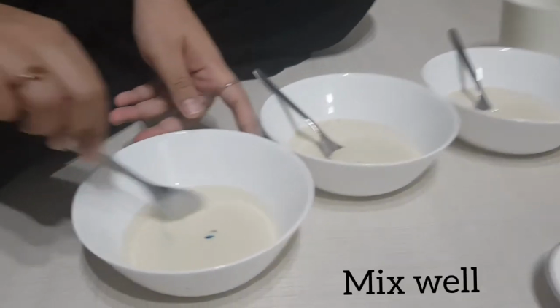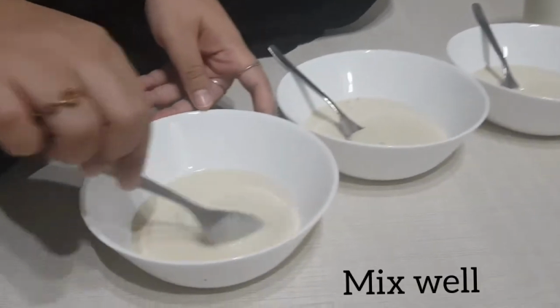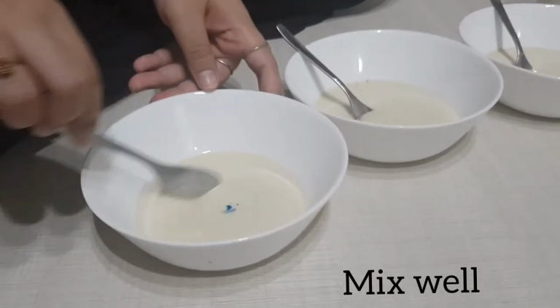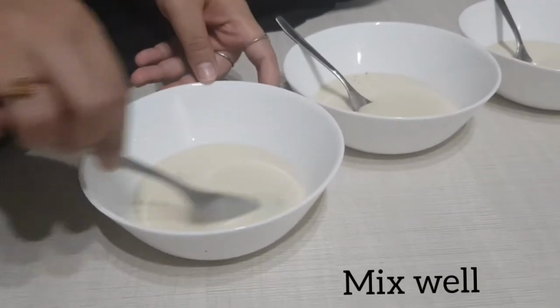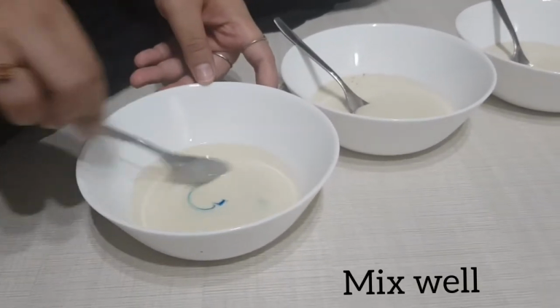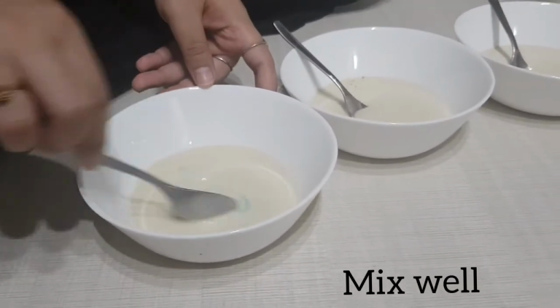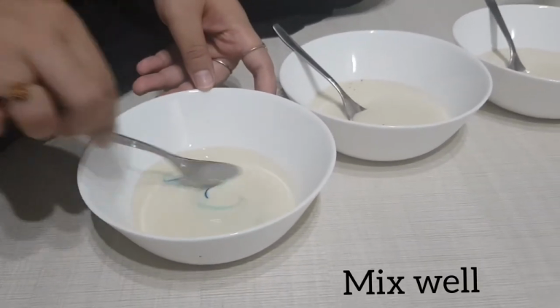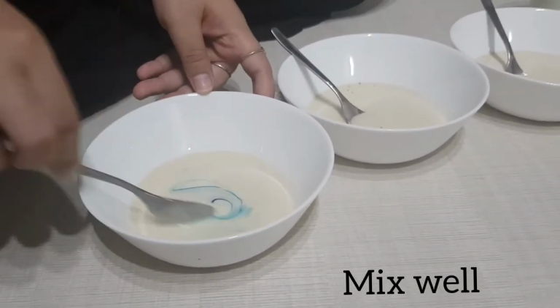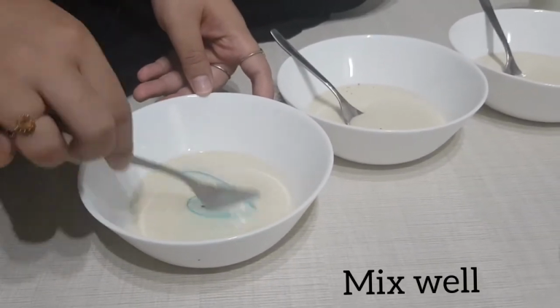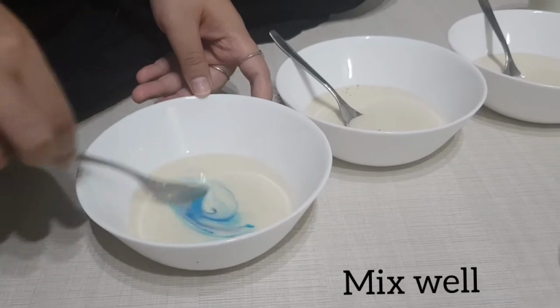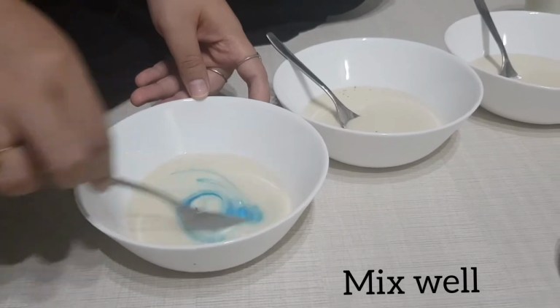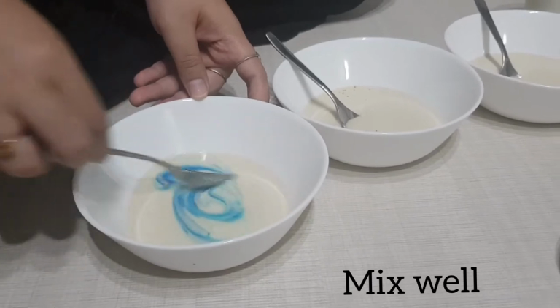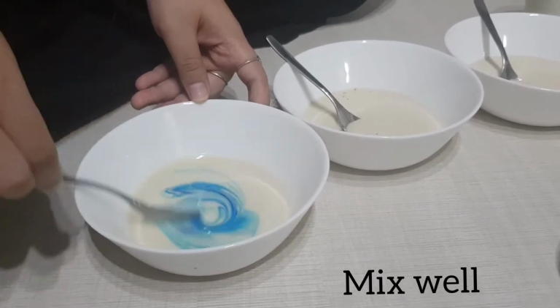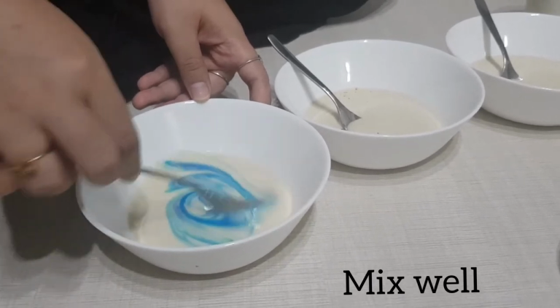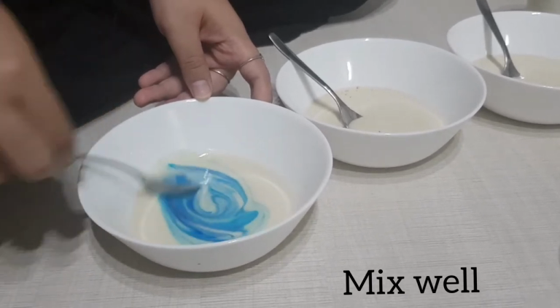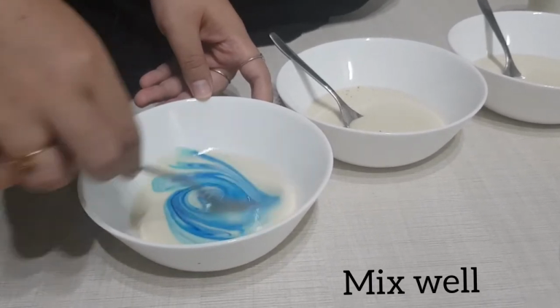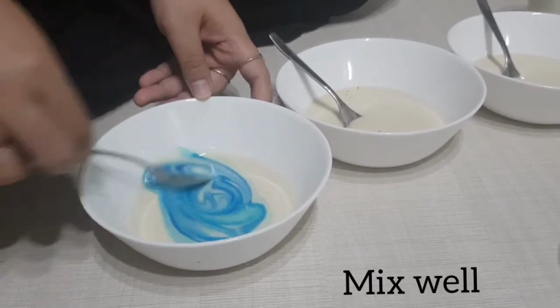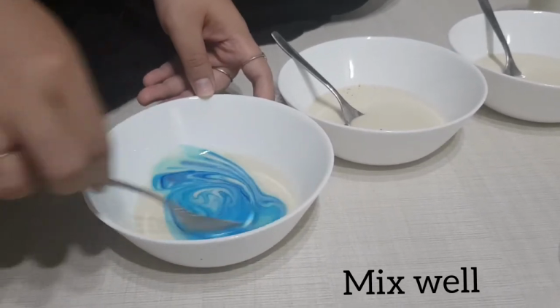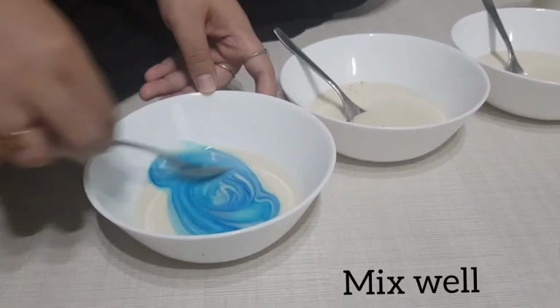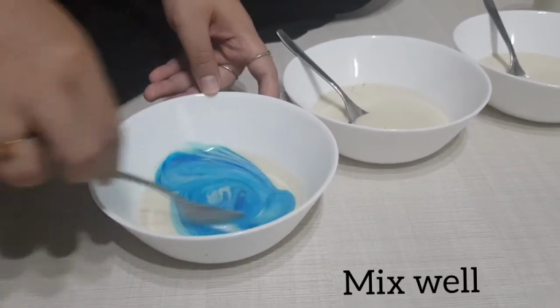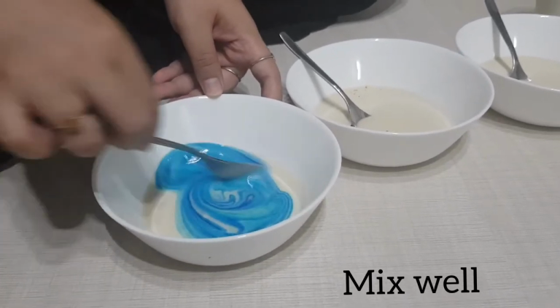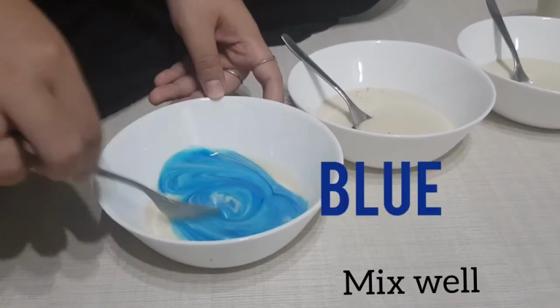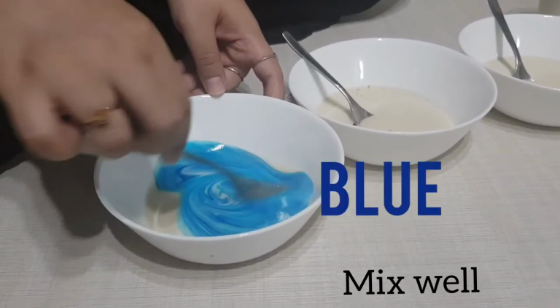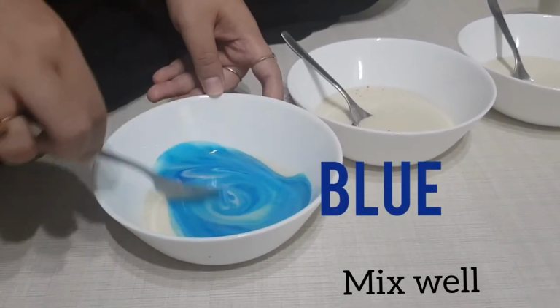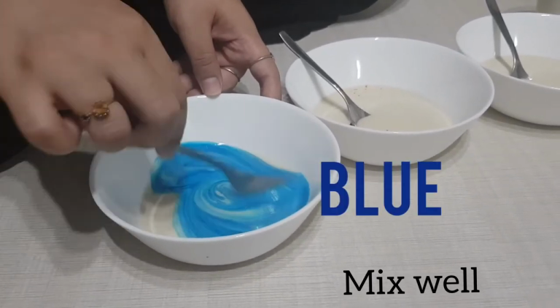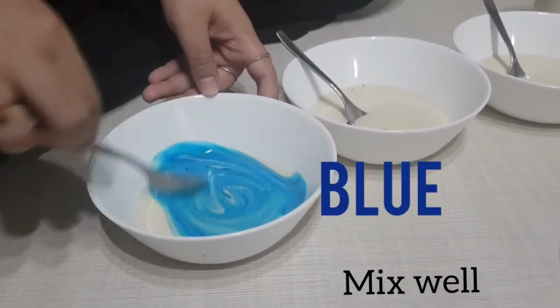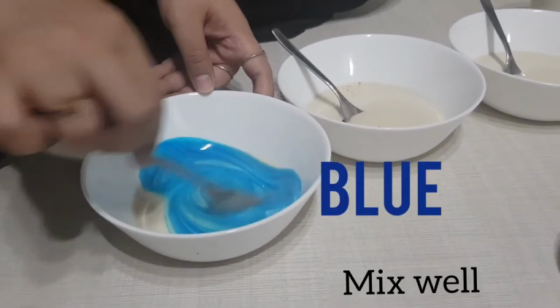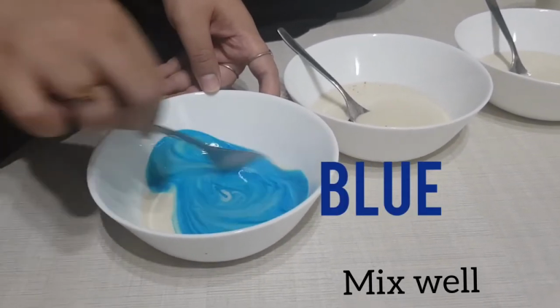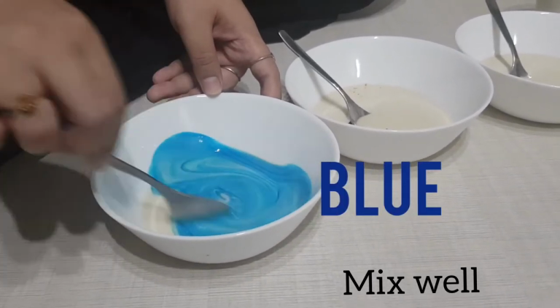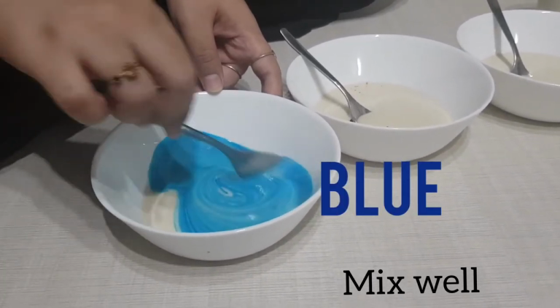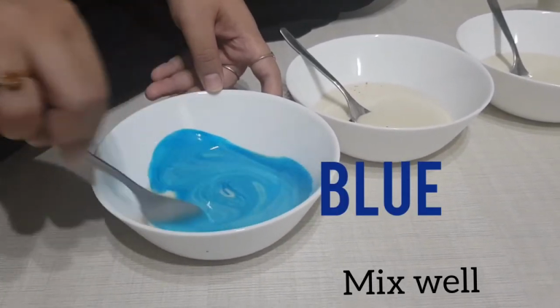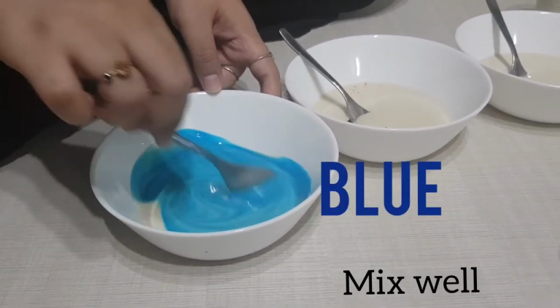What colour am I mixing now, children? Well done! It's blue!